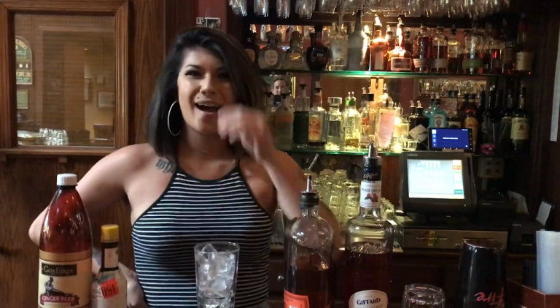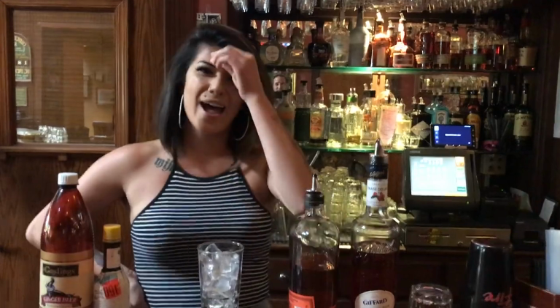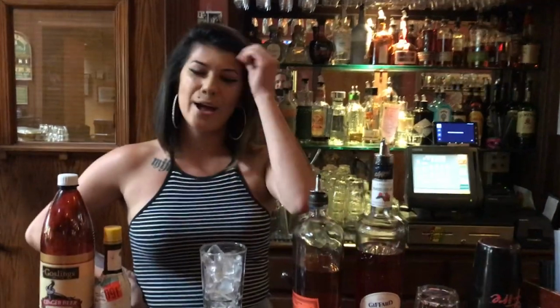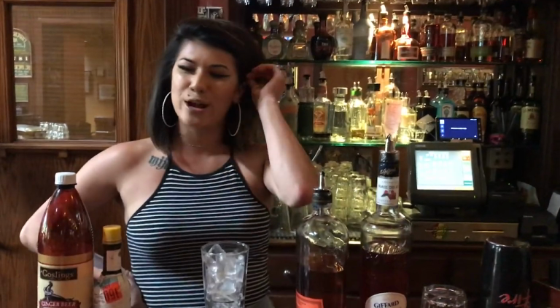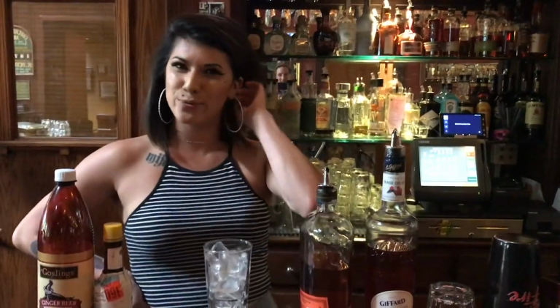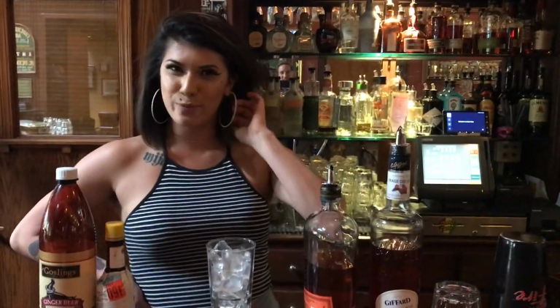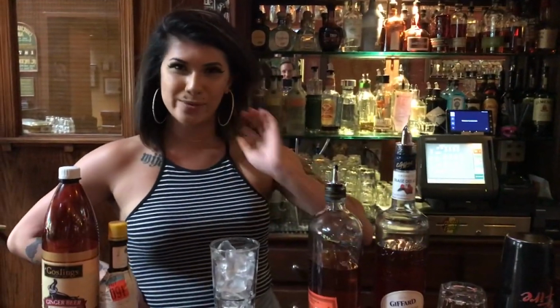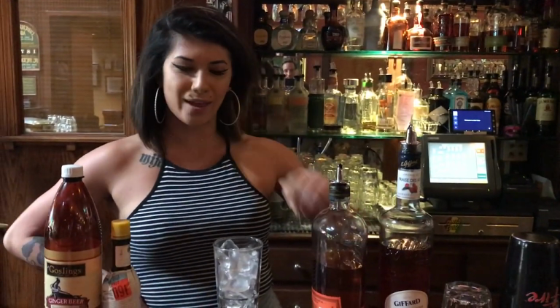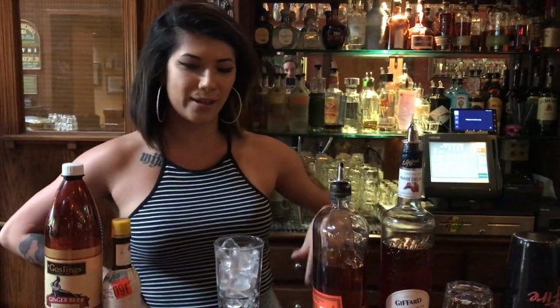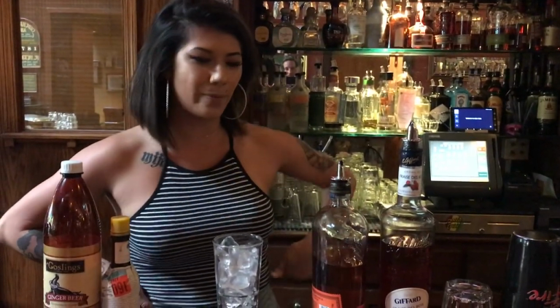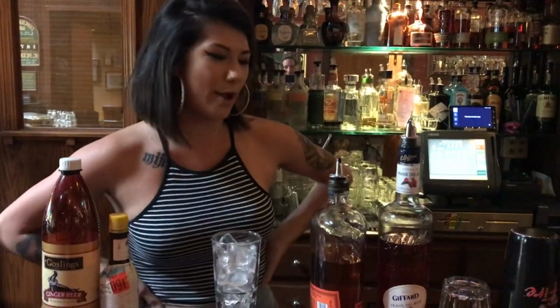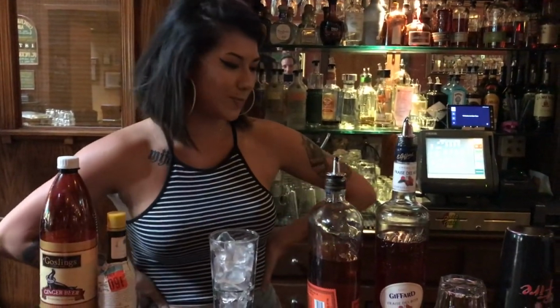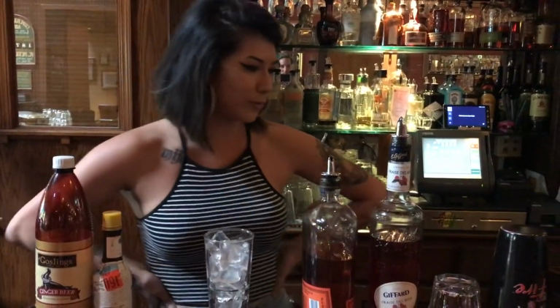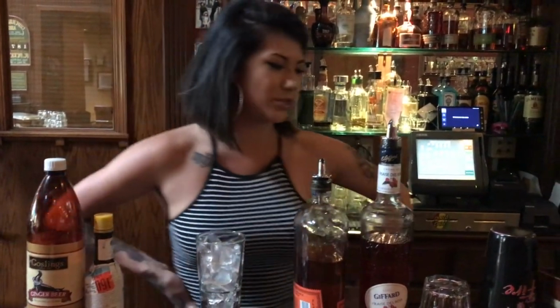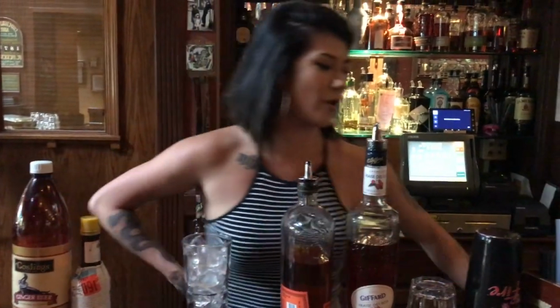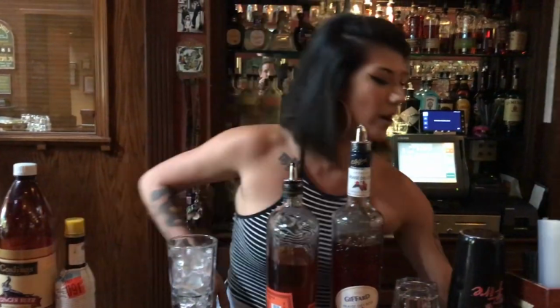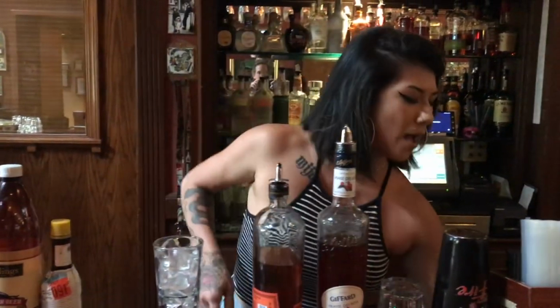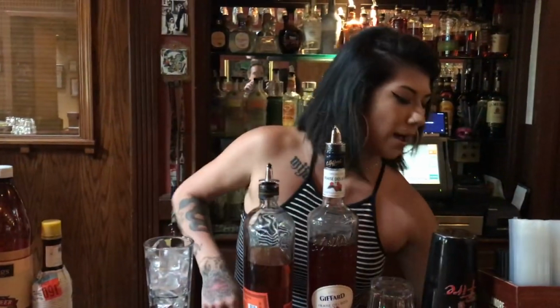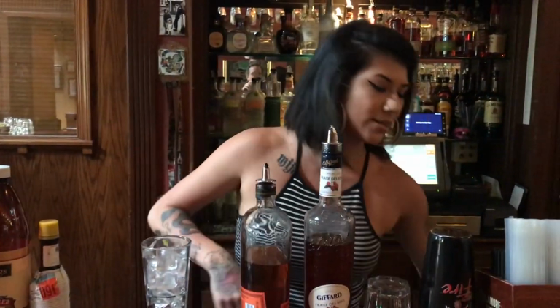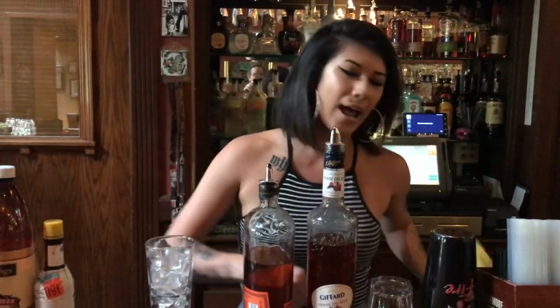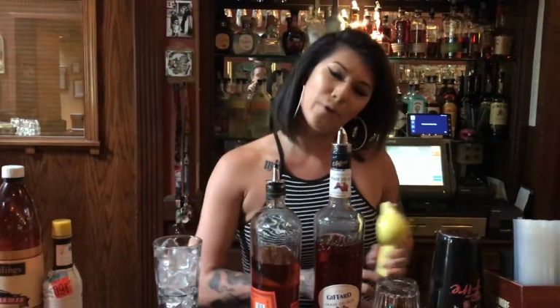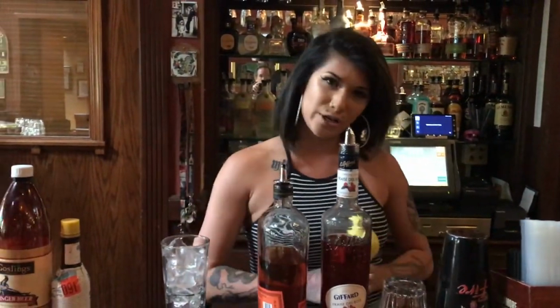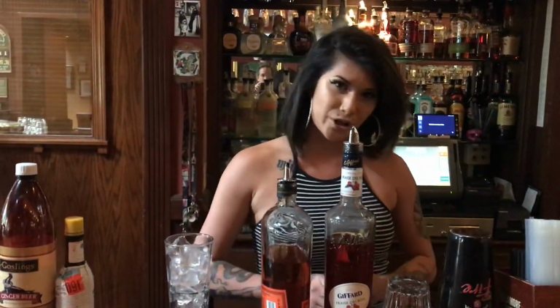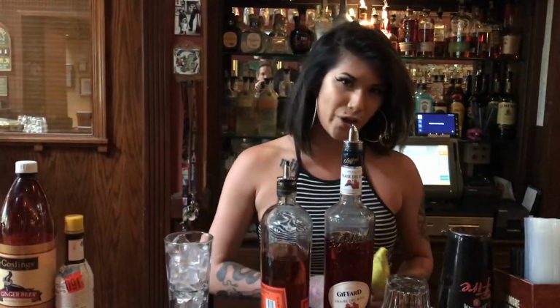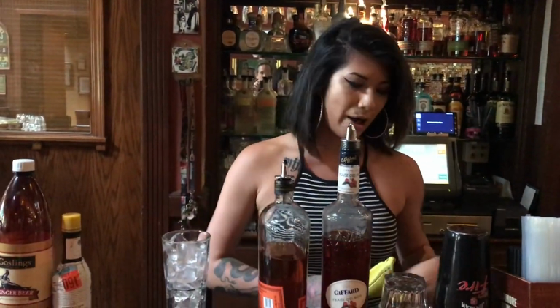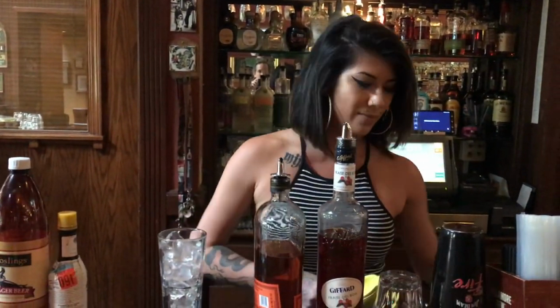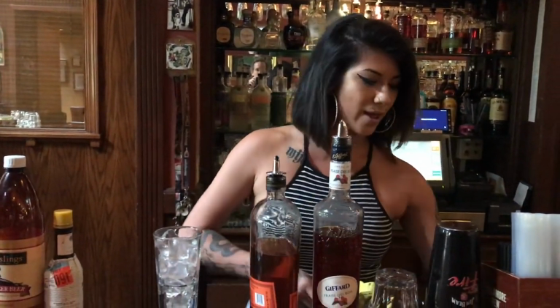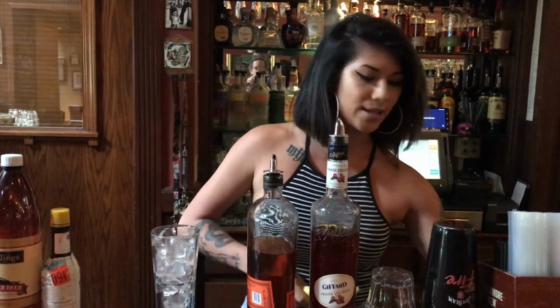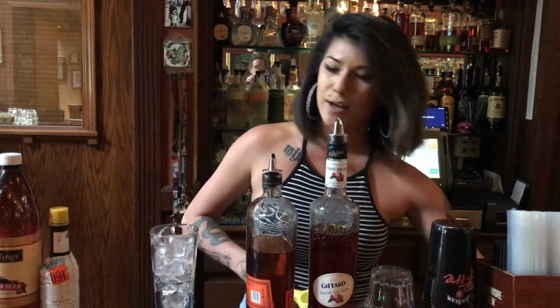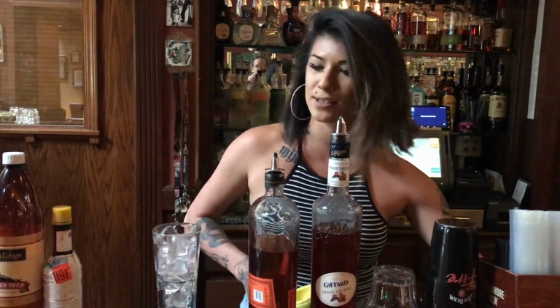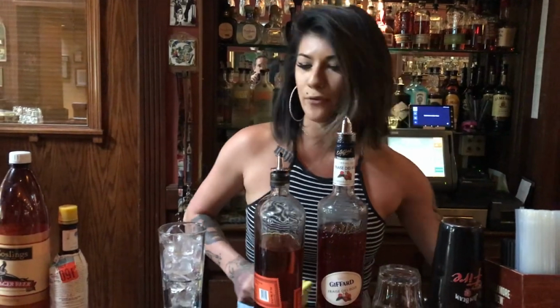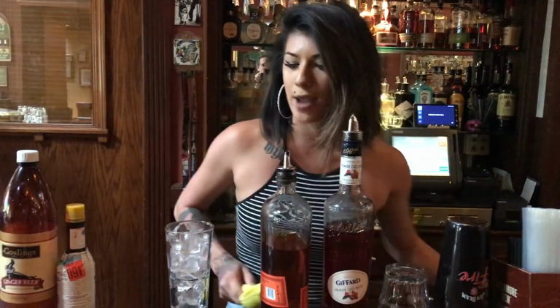Hi, I'm Rachel with Rosie McKinn's The Irish Pub and Restaurant, and today I'm going to show you how to make a Kentucky Sunrise.